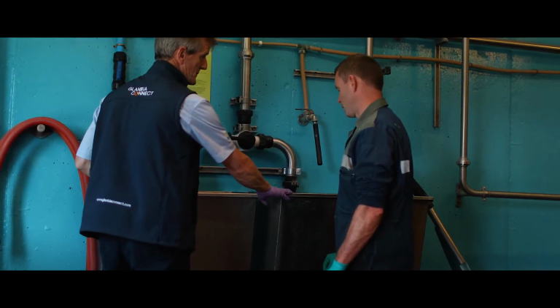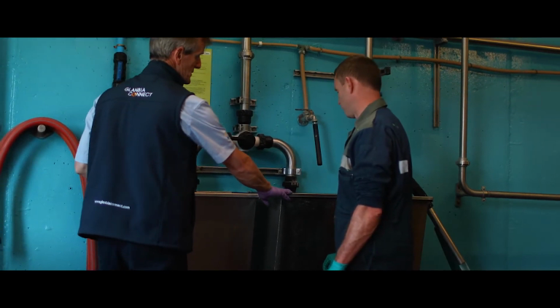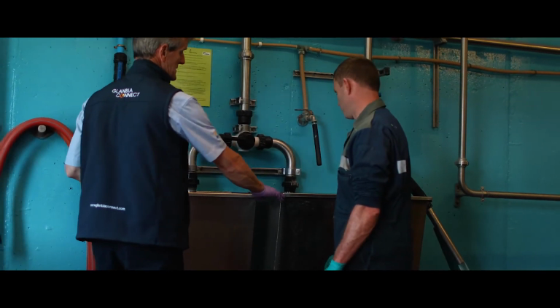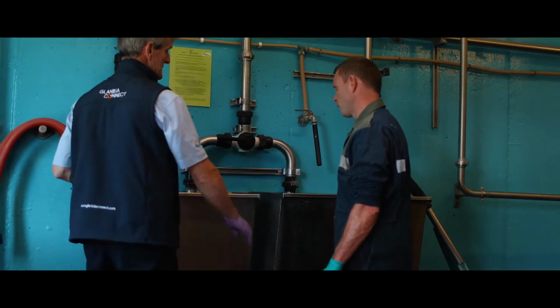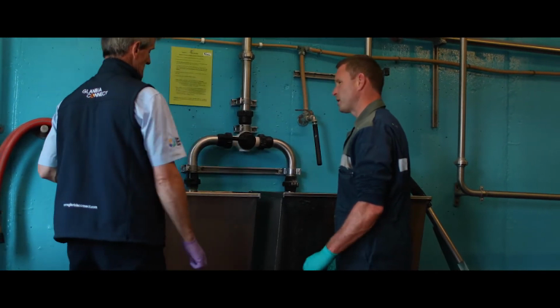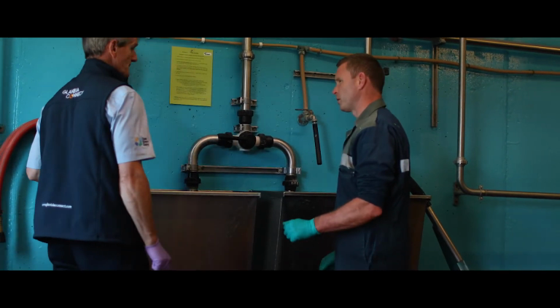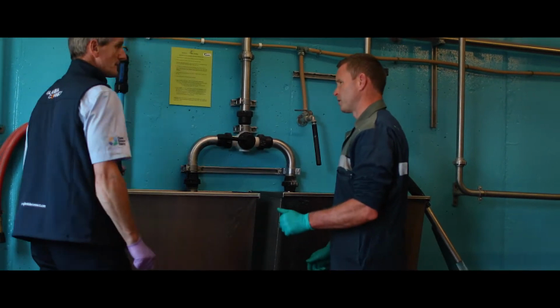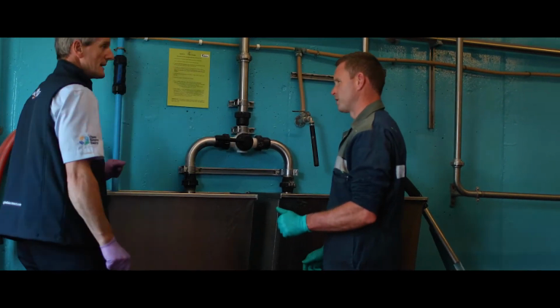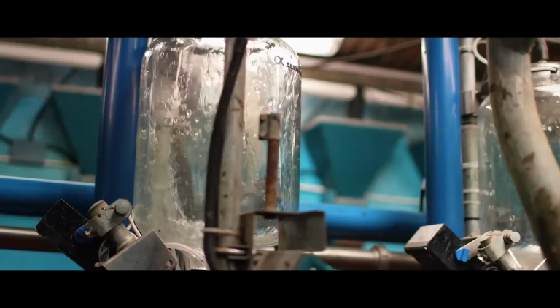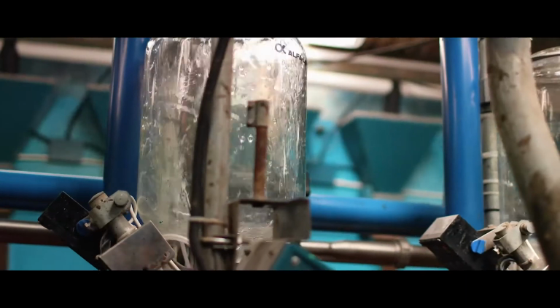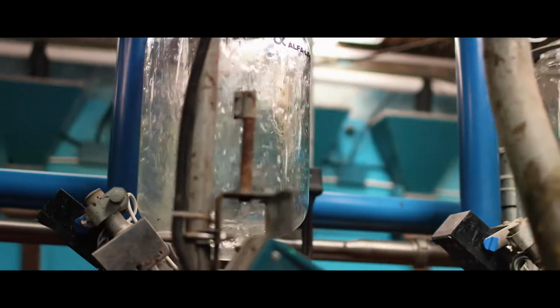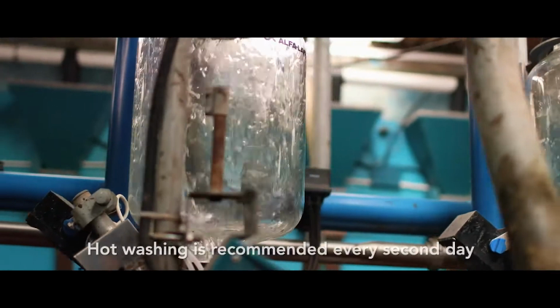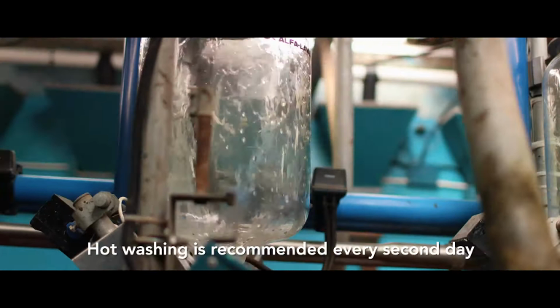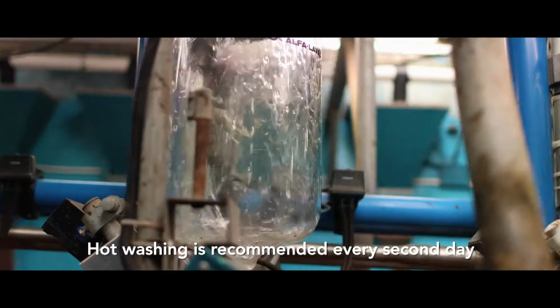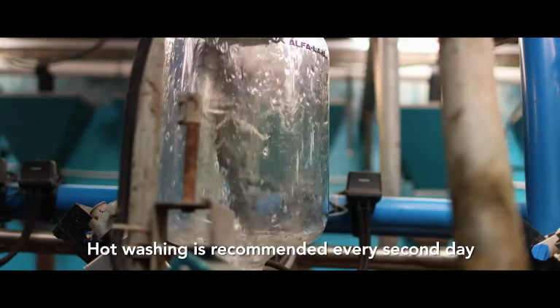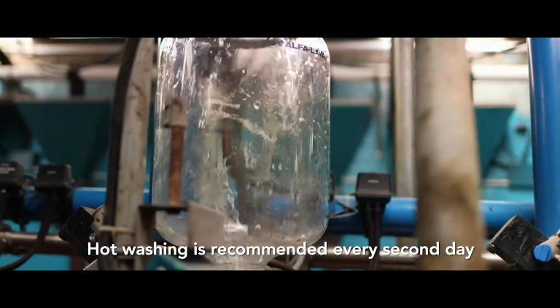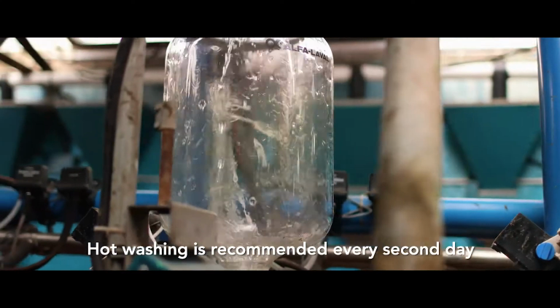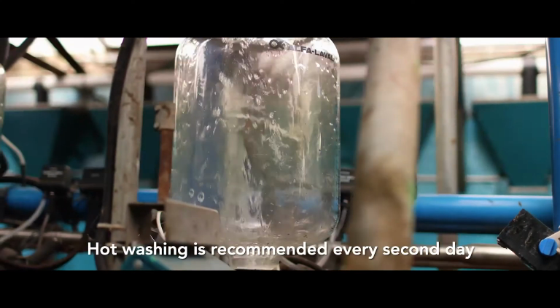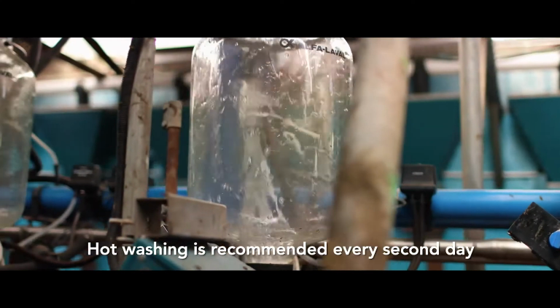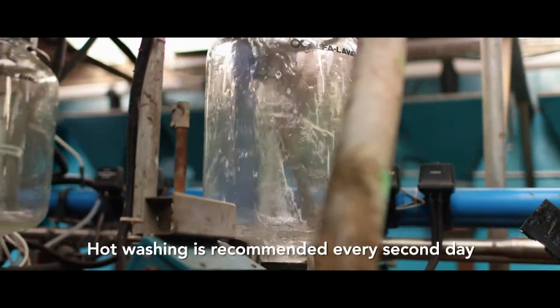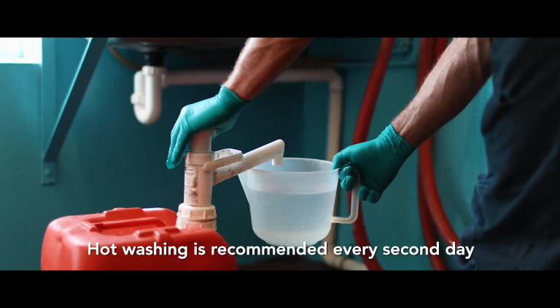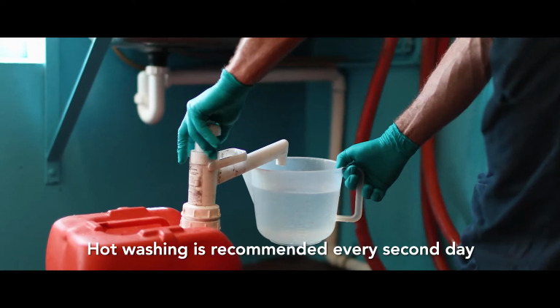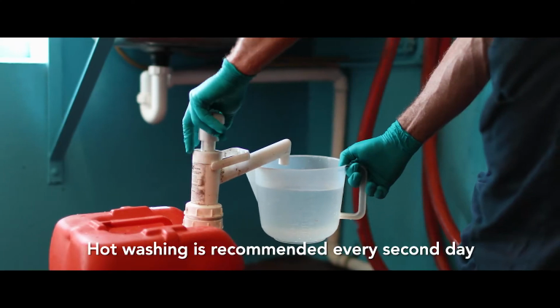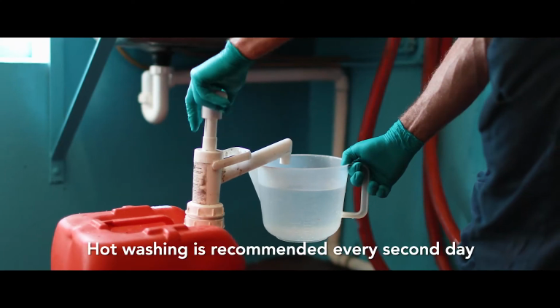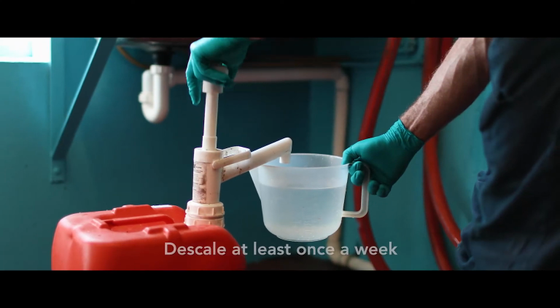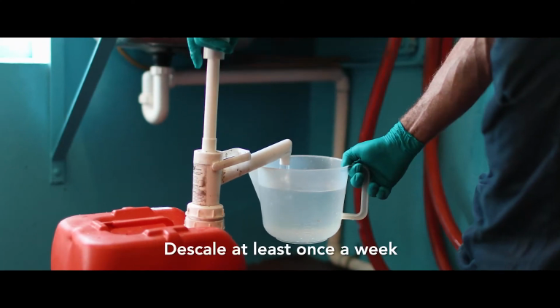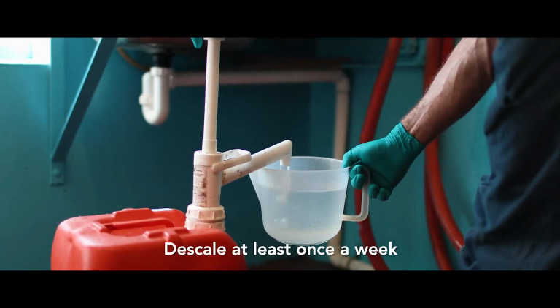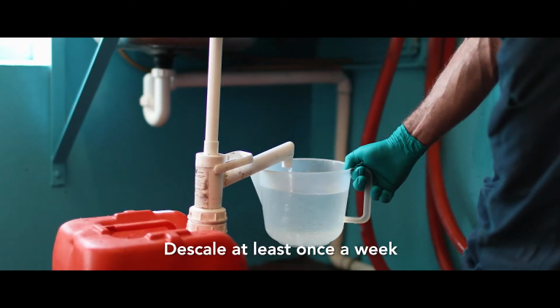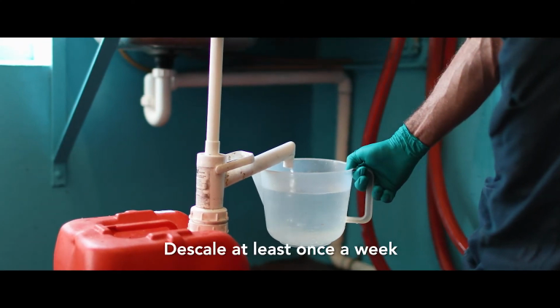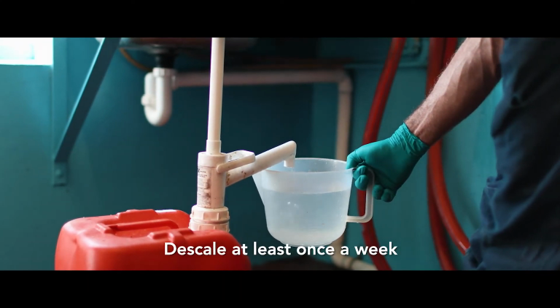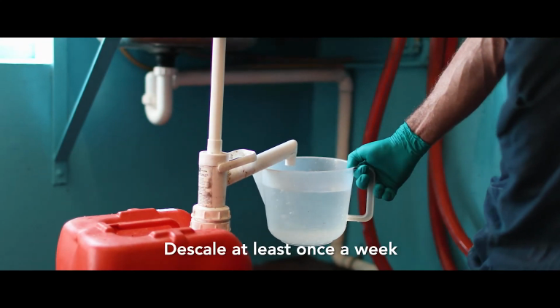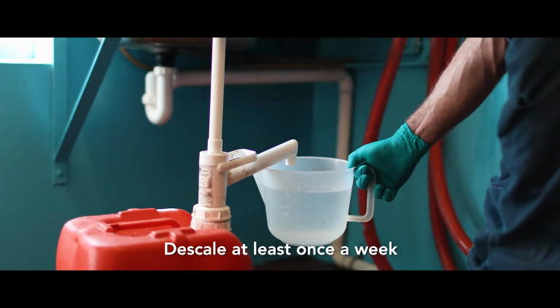The key points to remember are: hot washing is recommended at least every second day, and descaling at least once a week.